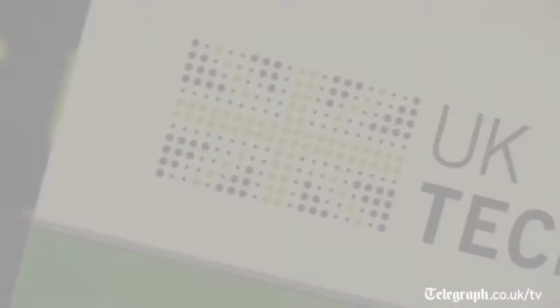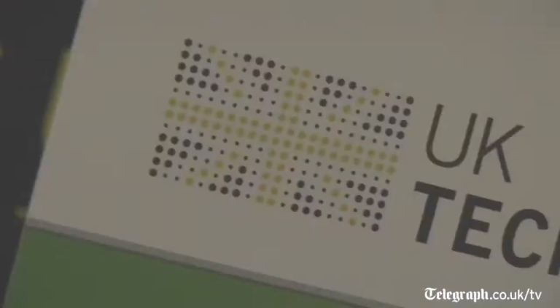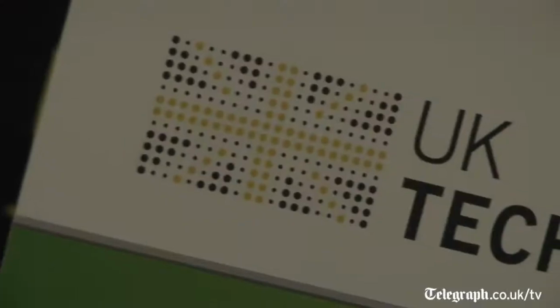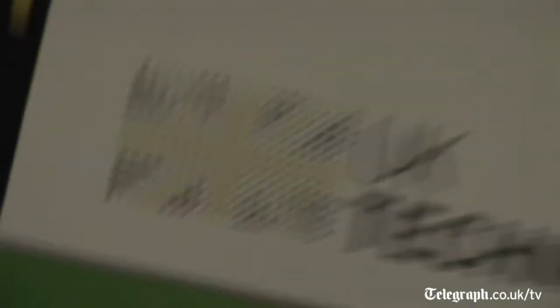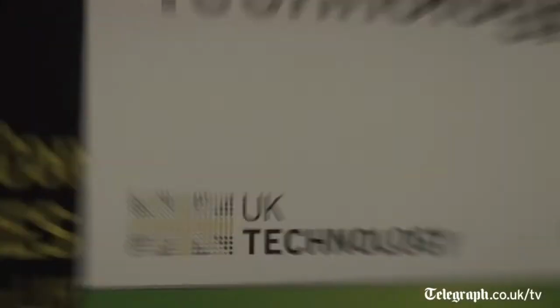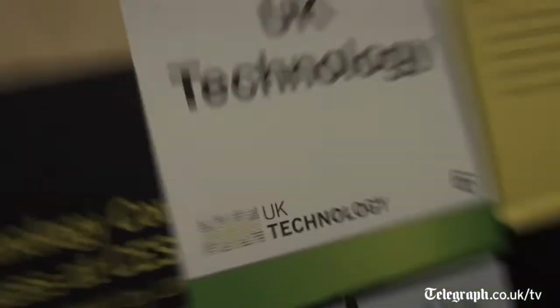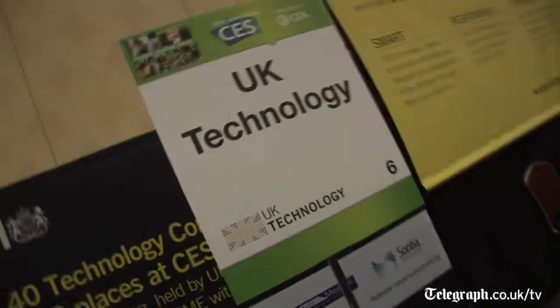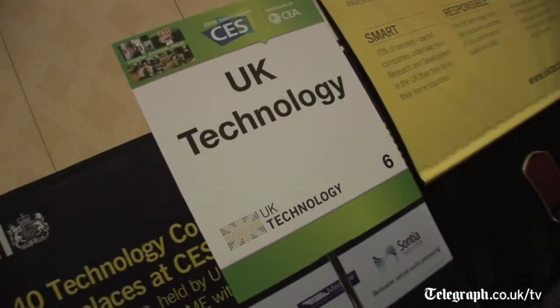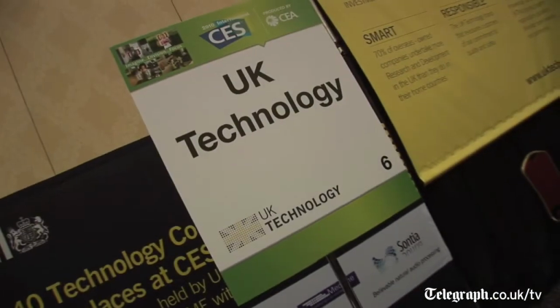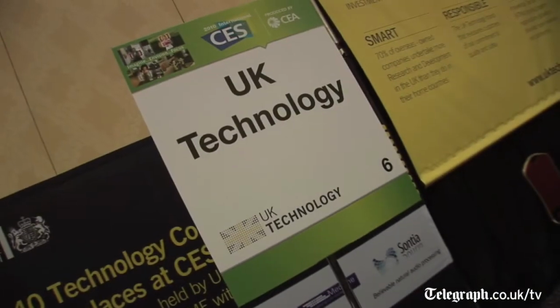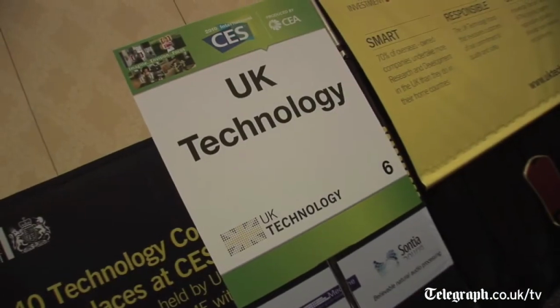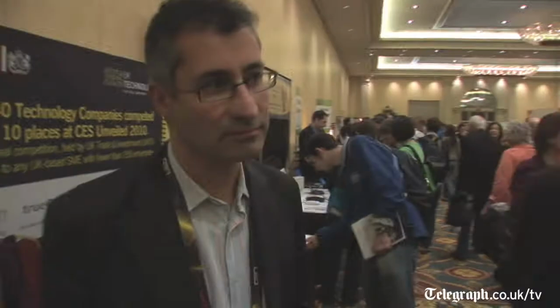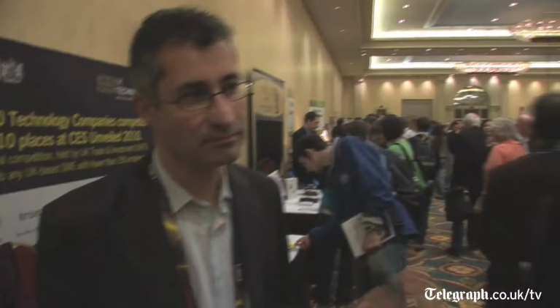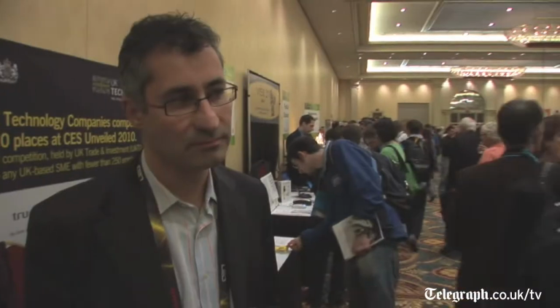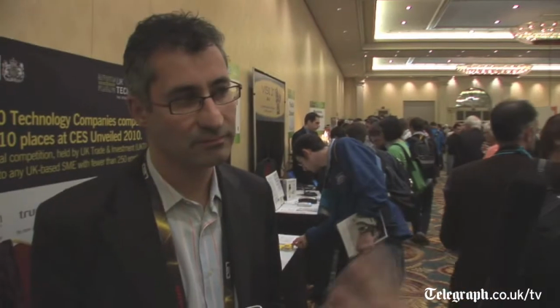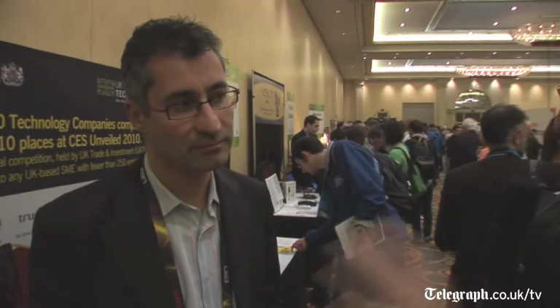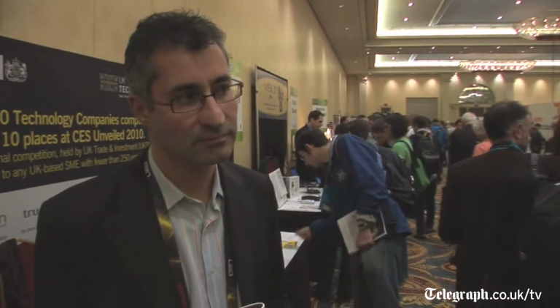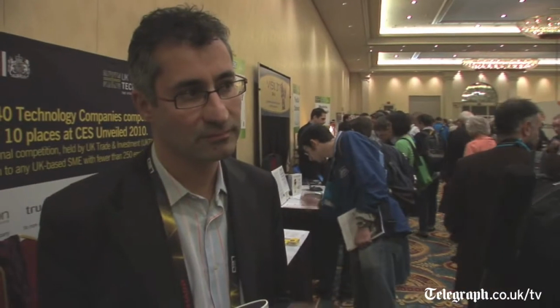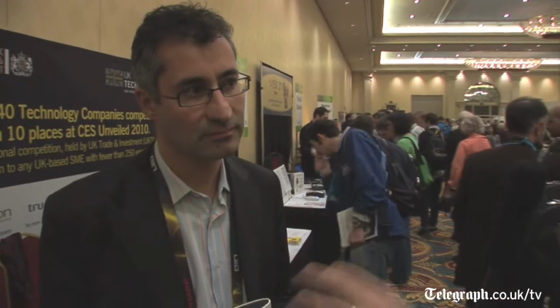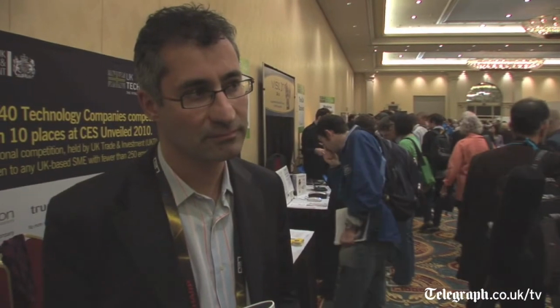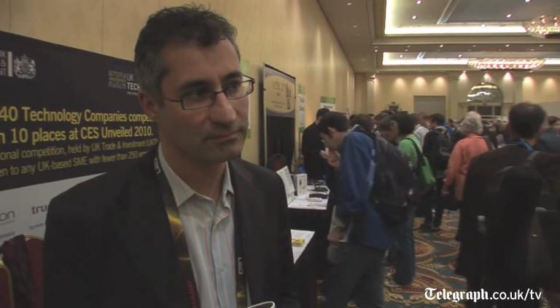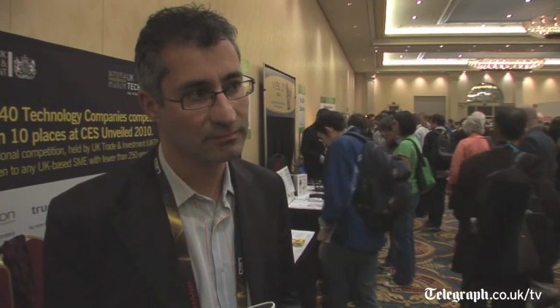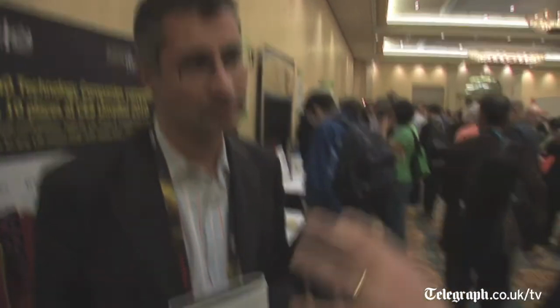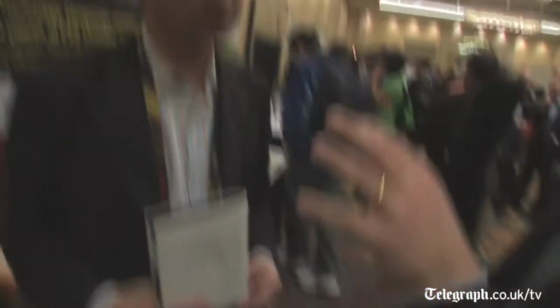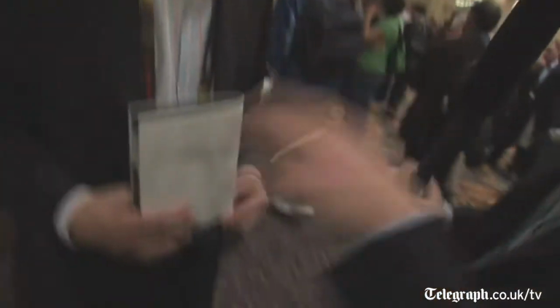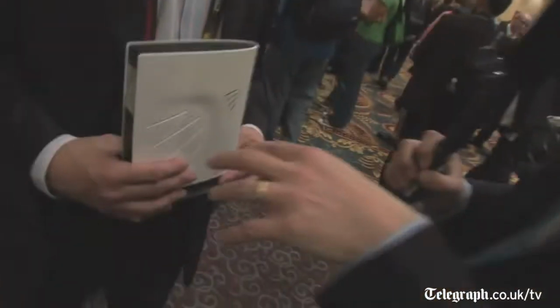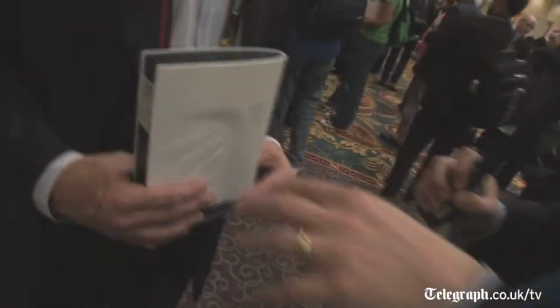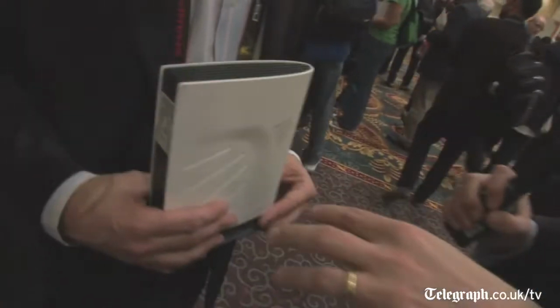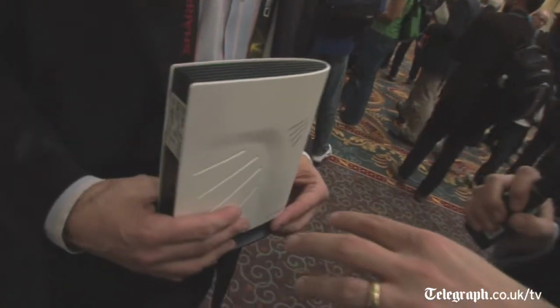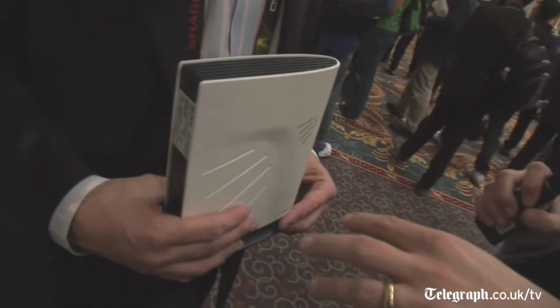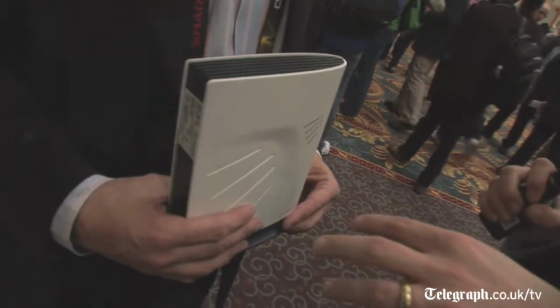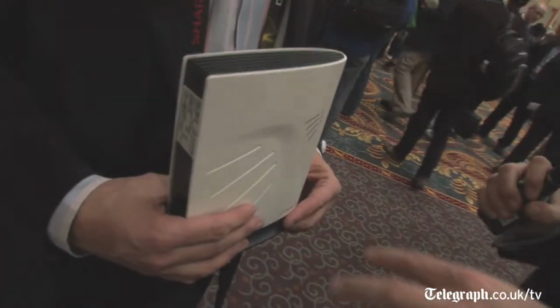I'm with Rupert Baines of Picochip. Now Rupert, explain how this little box is going to transform the mobile phone market.